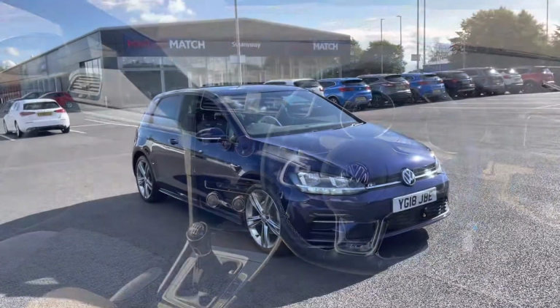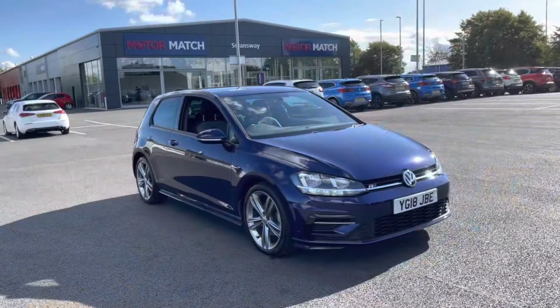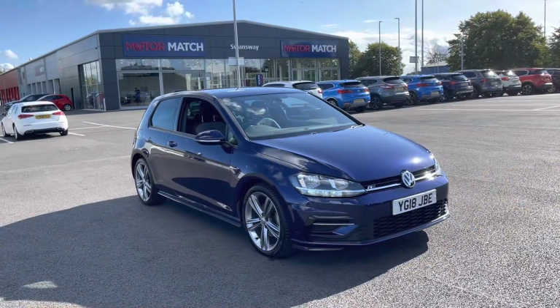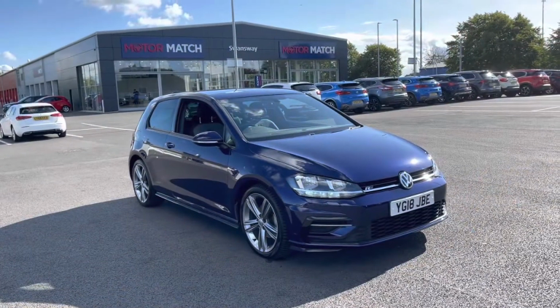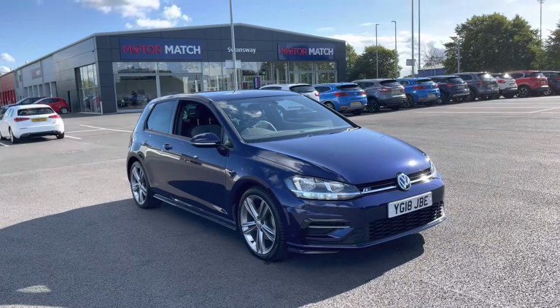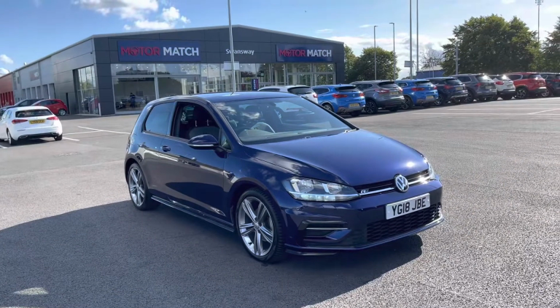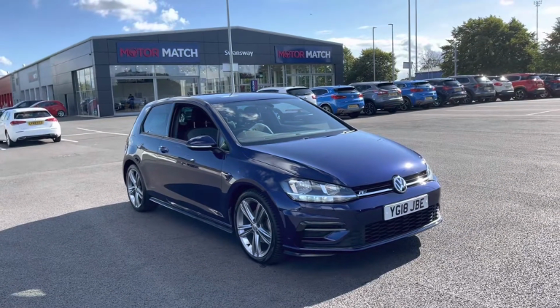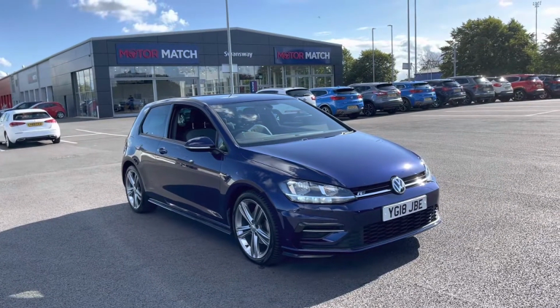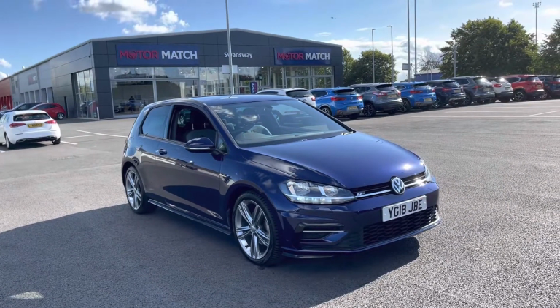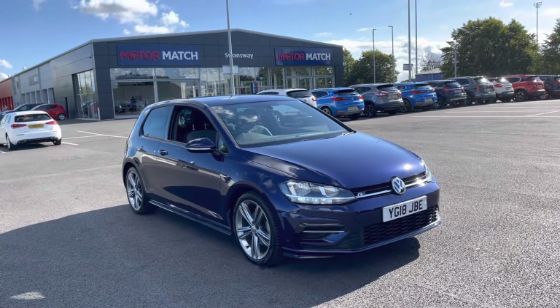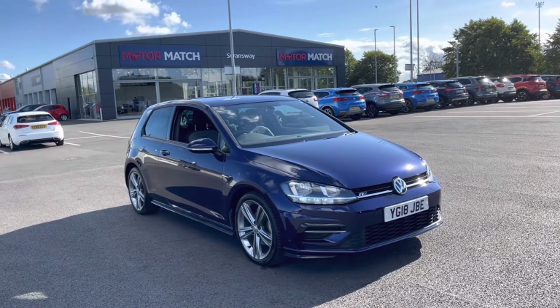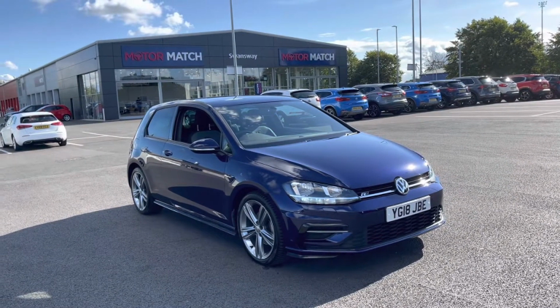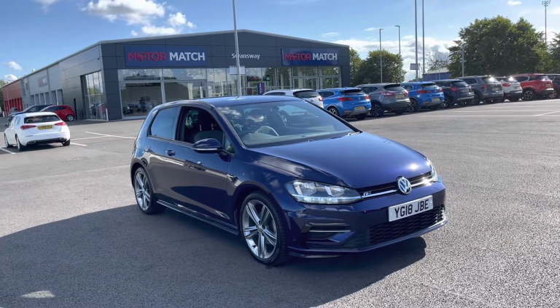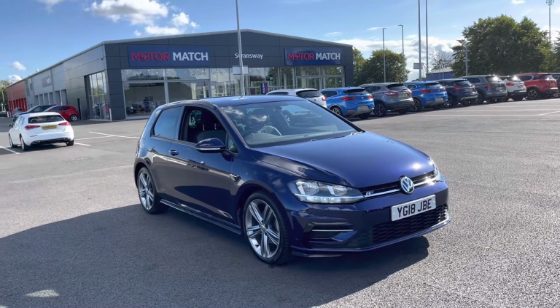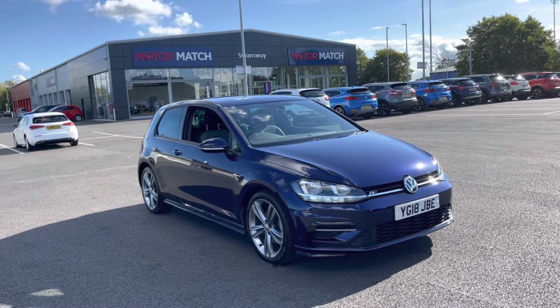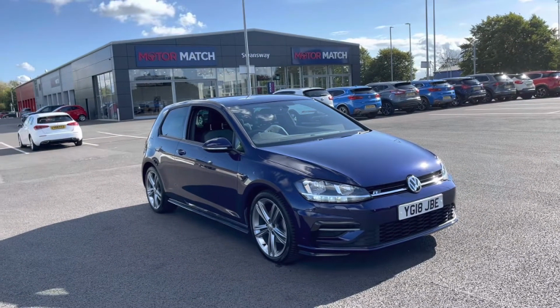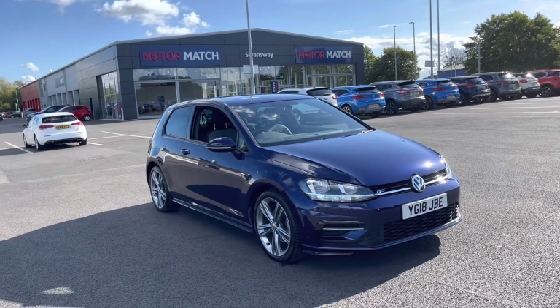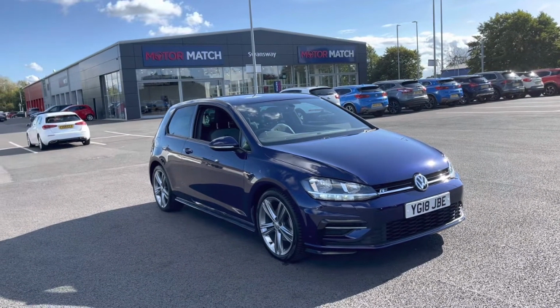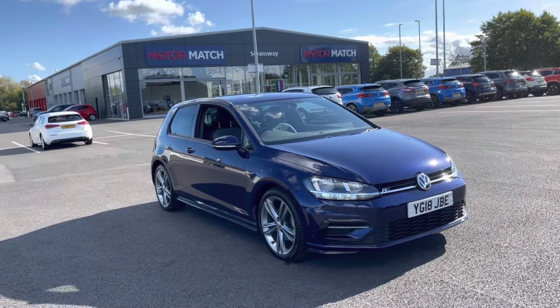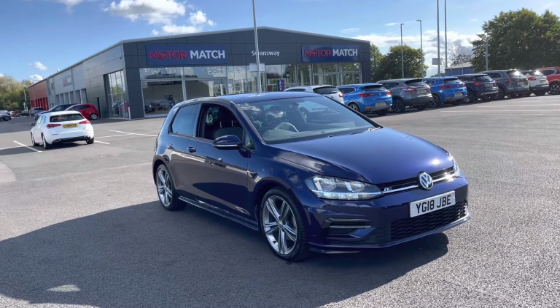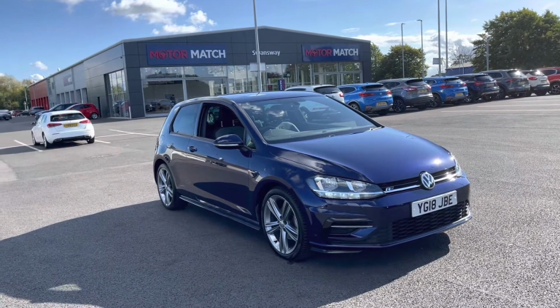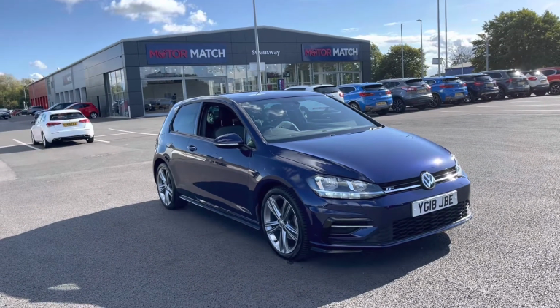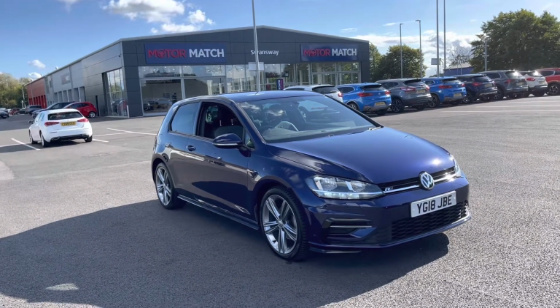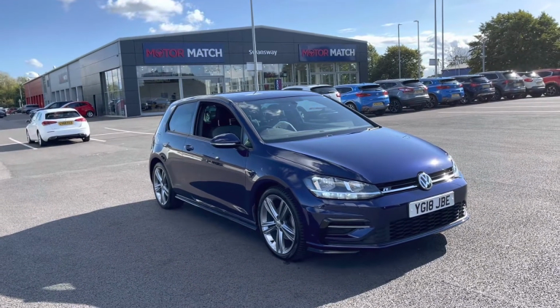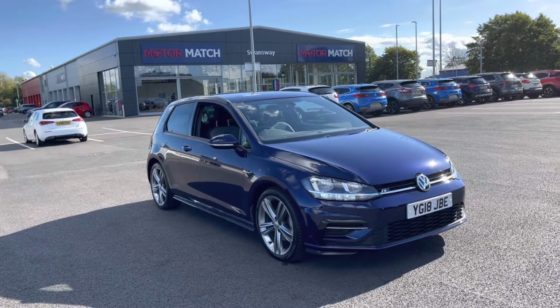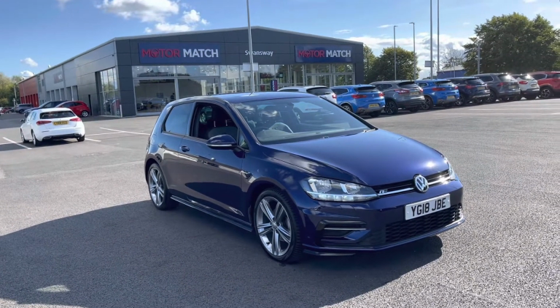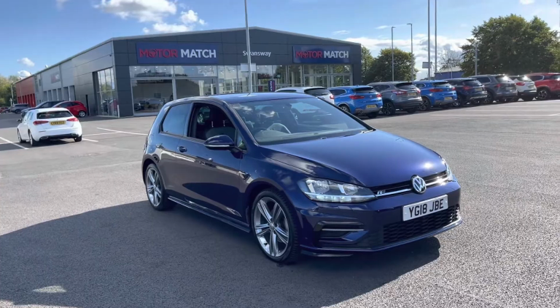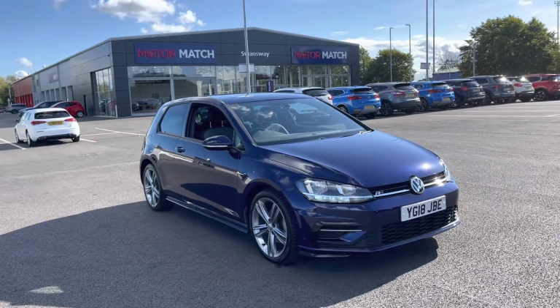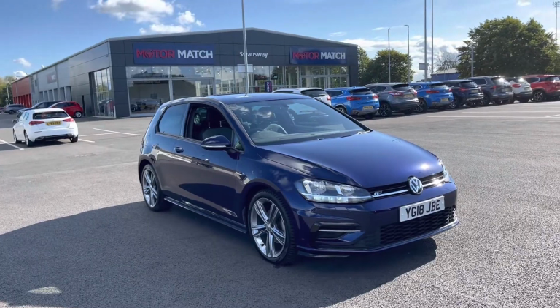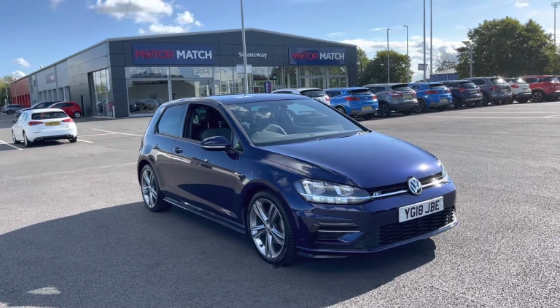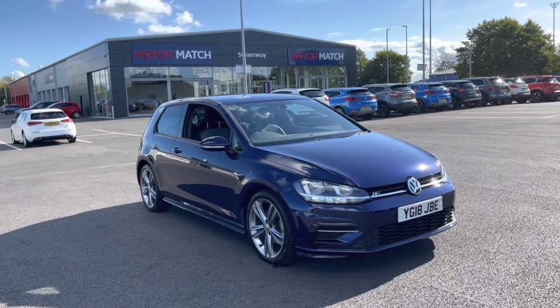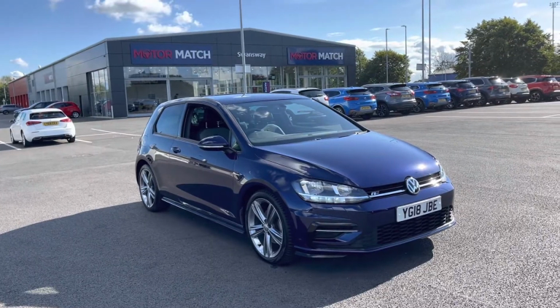That concludes our 360-degree tour around the vehicle. I'm now going to go inside and explain some of the features in a little bit more detail.